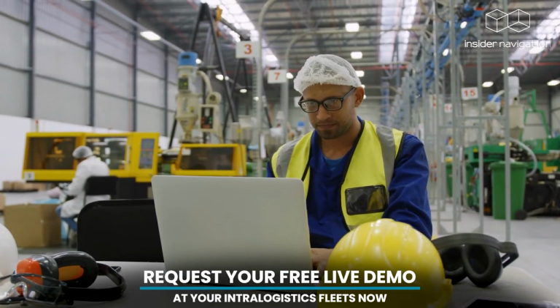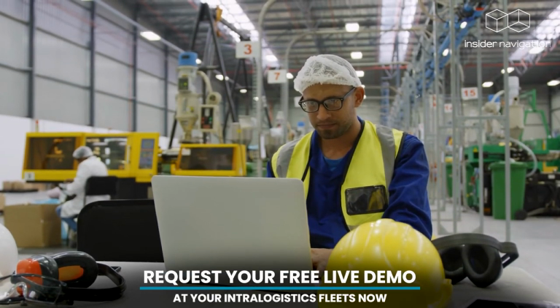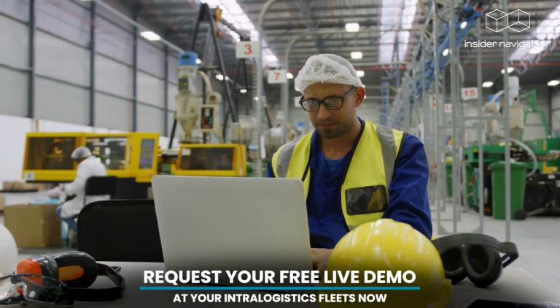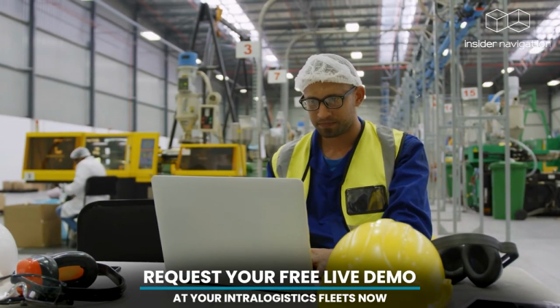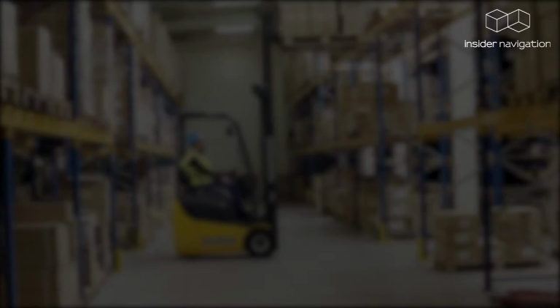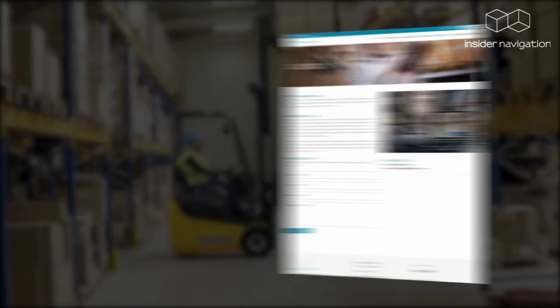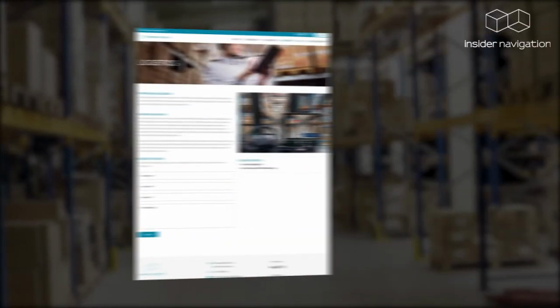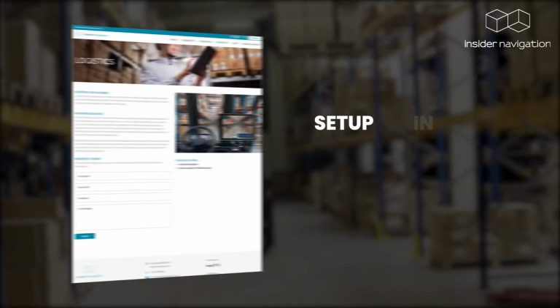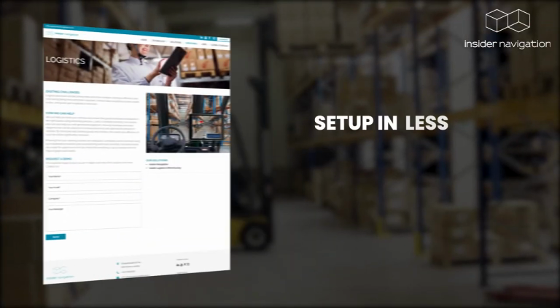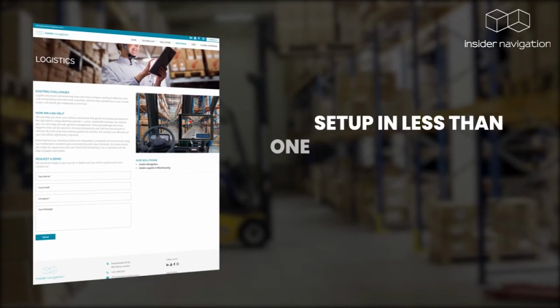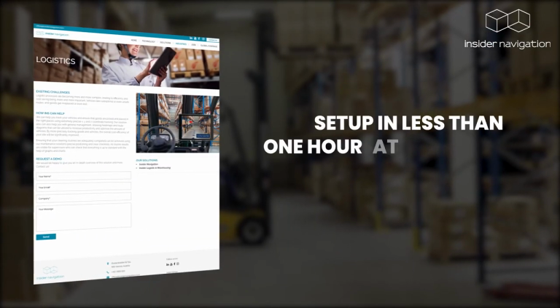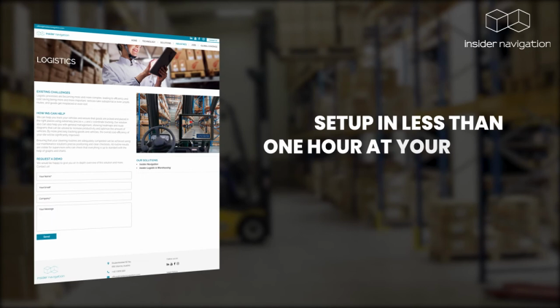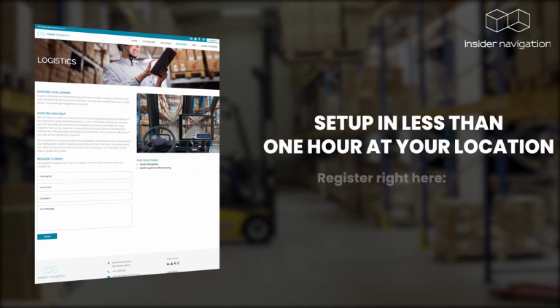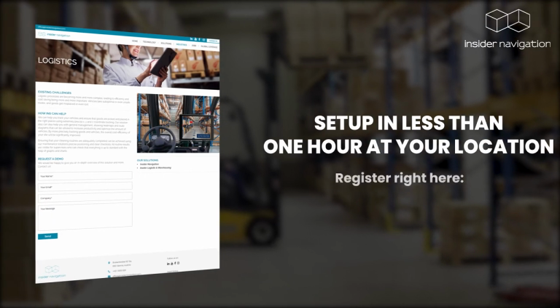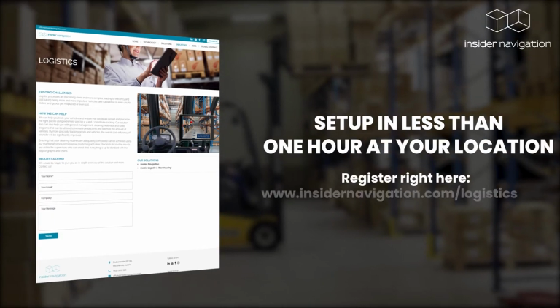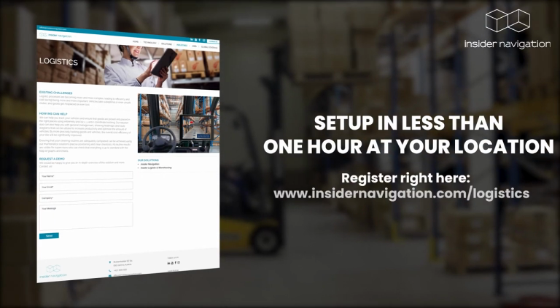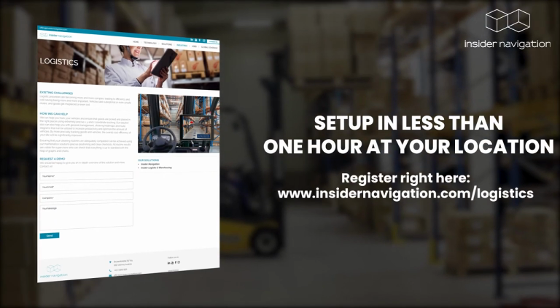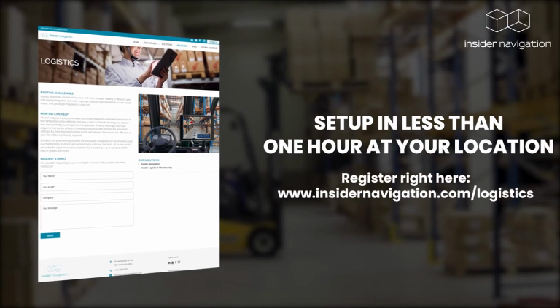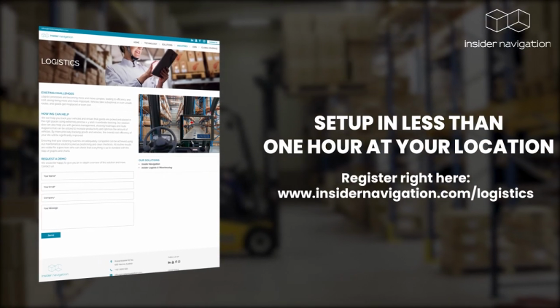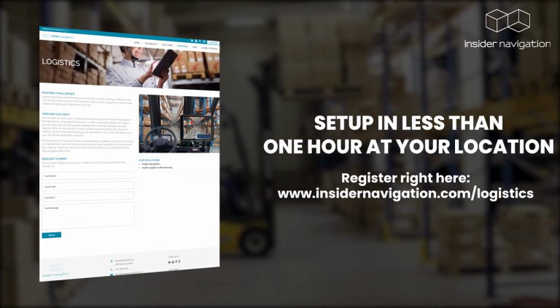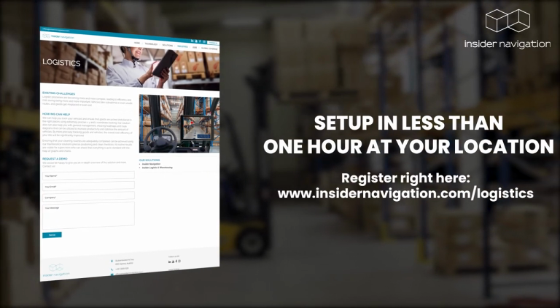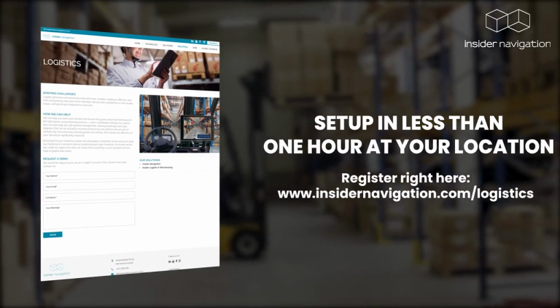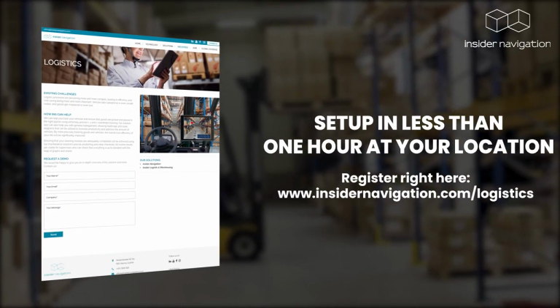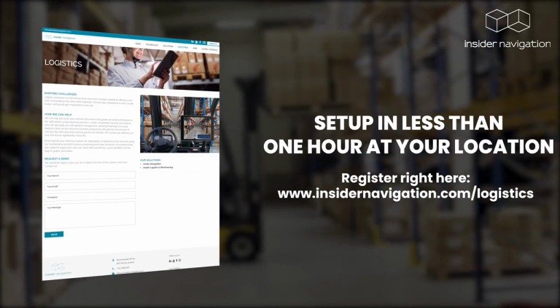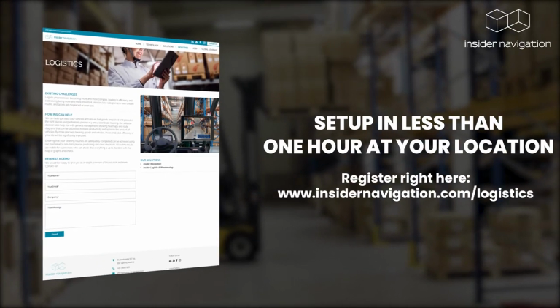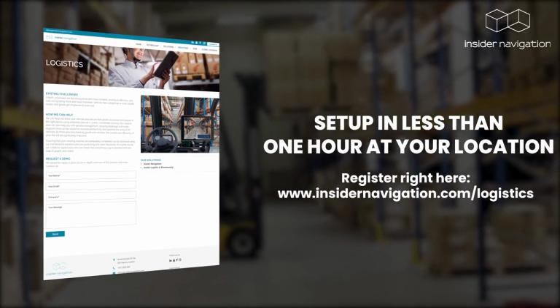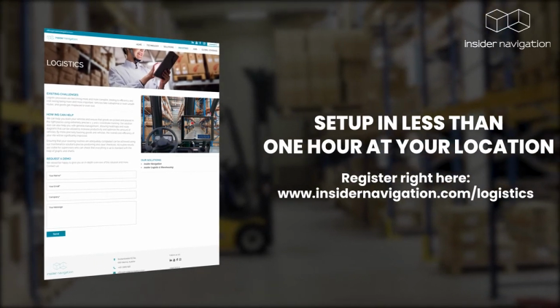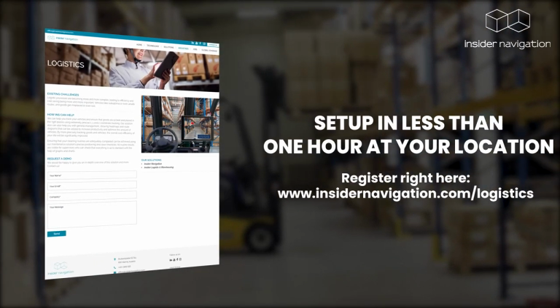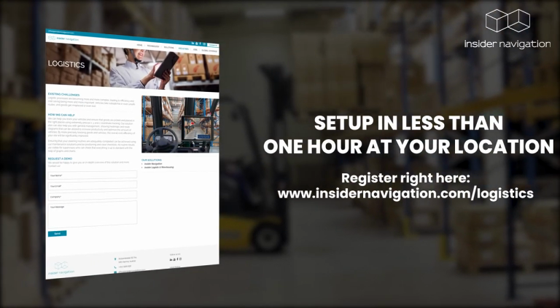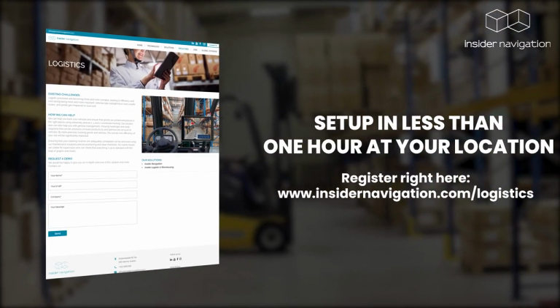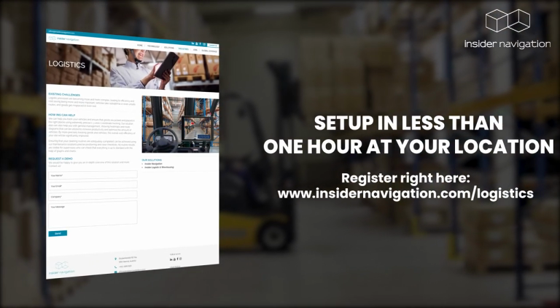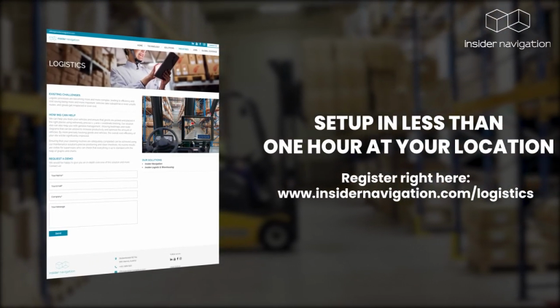Request your free live demo at your intralogistics fleet now. Set up in less than one hour at www.insidernavigation.com.